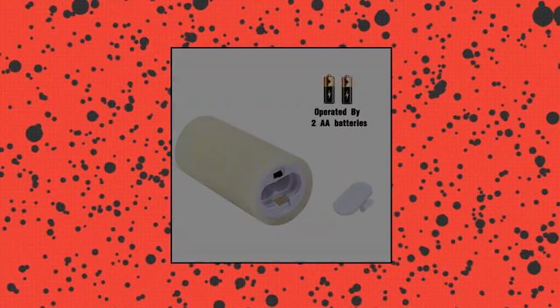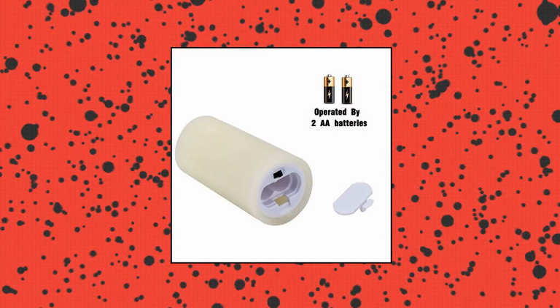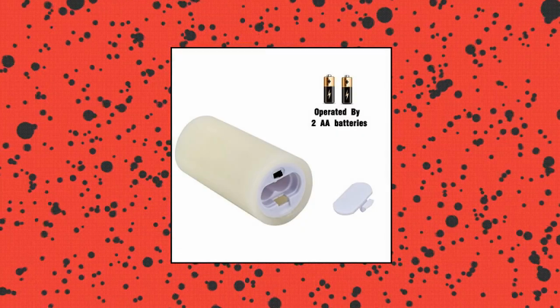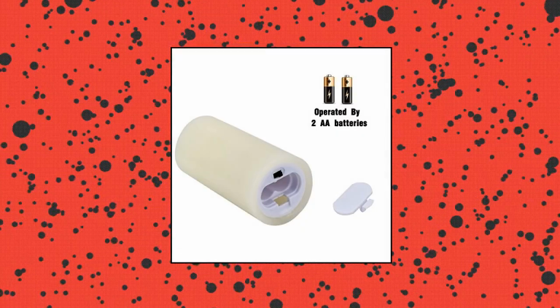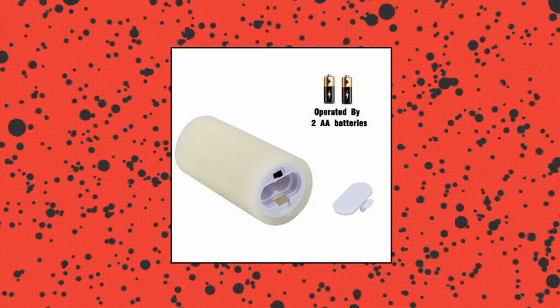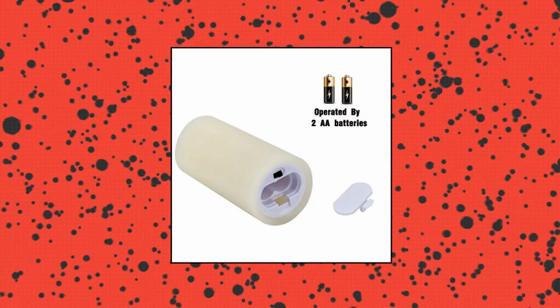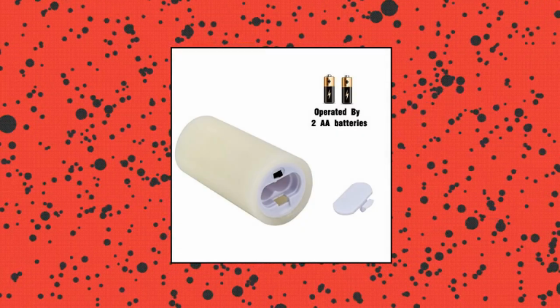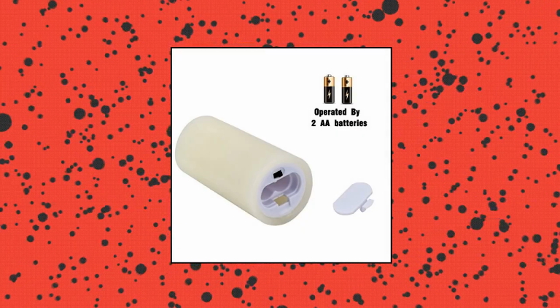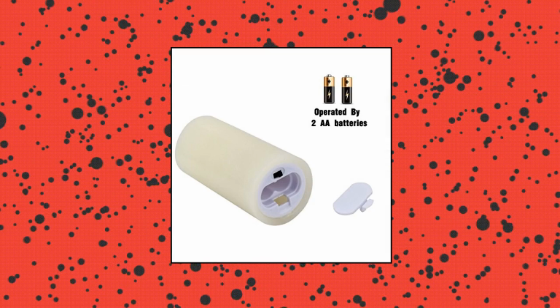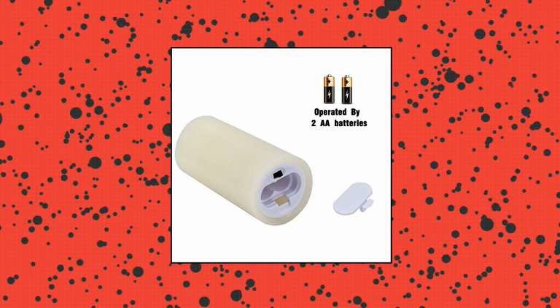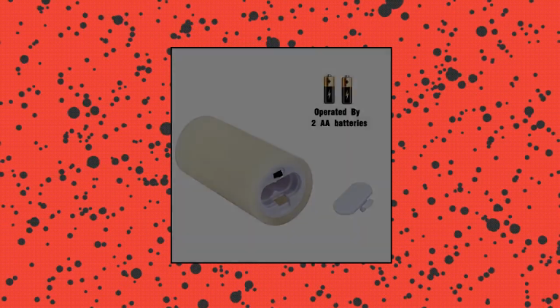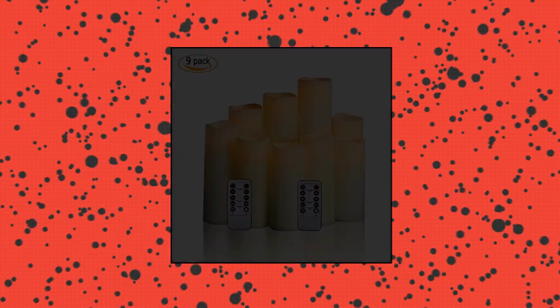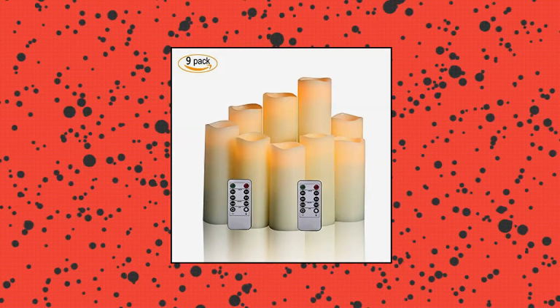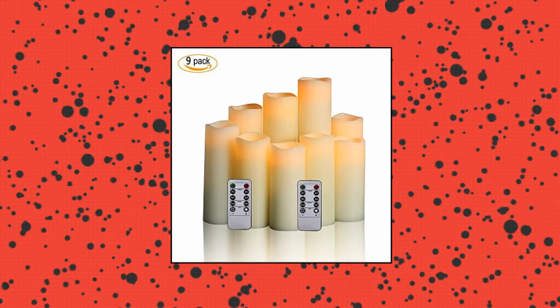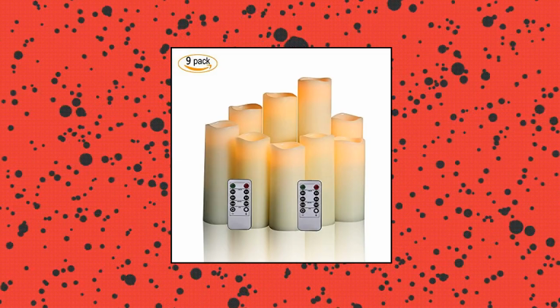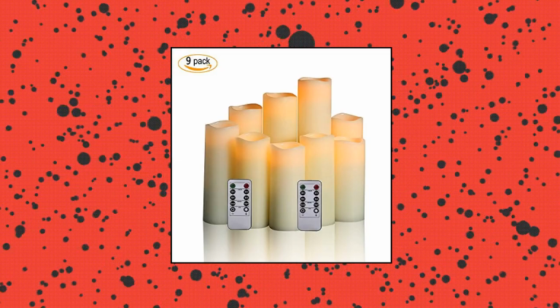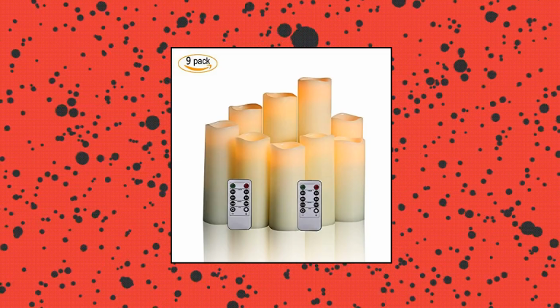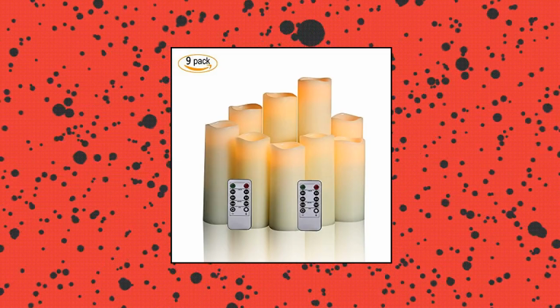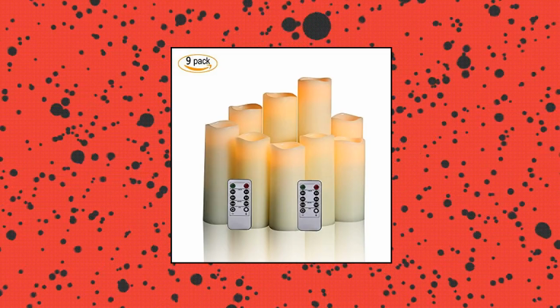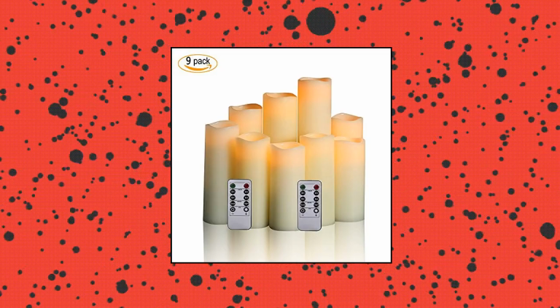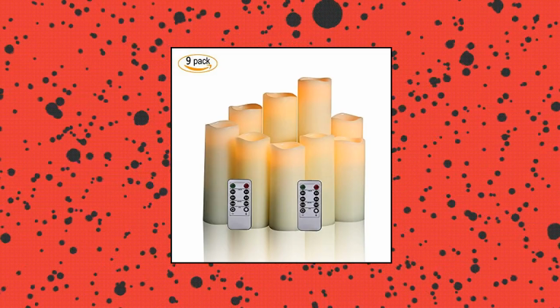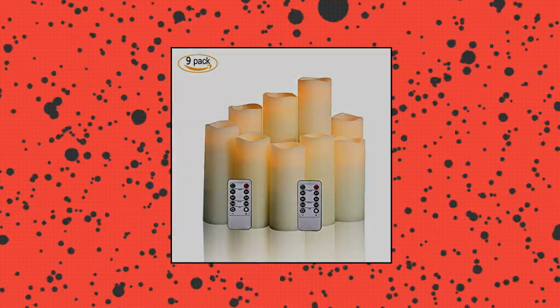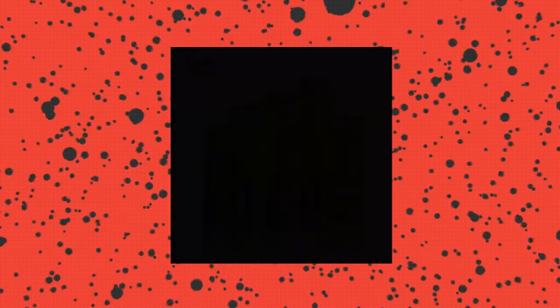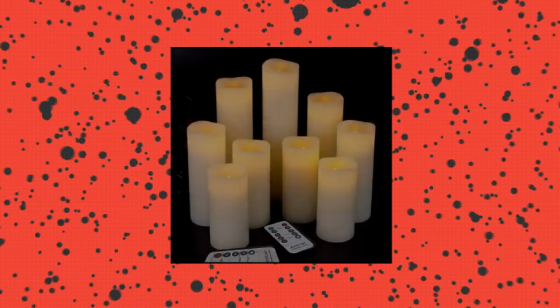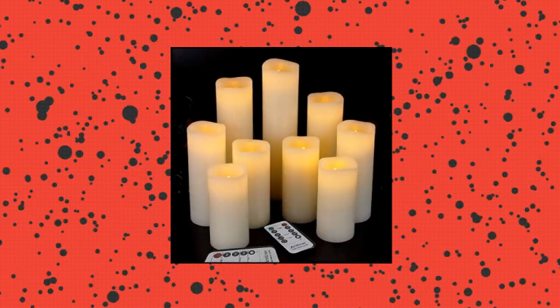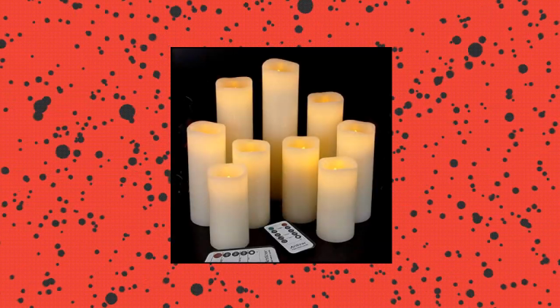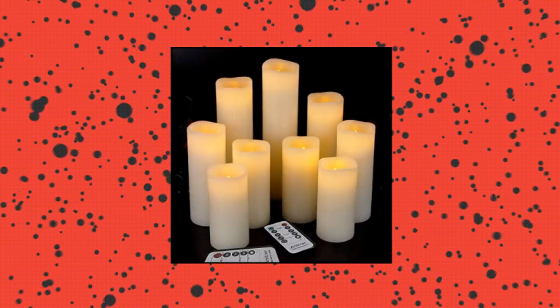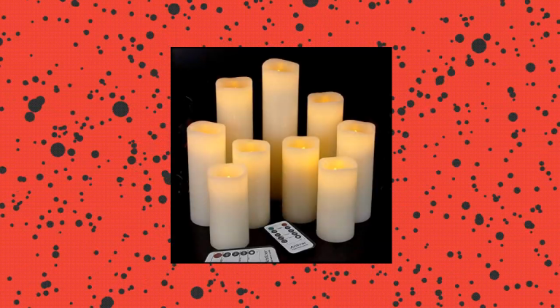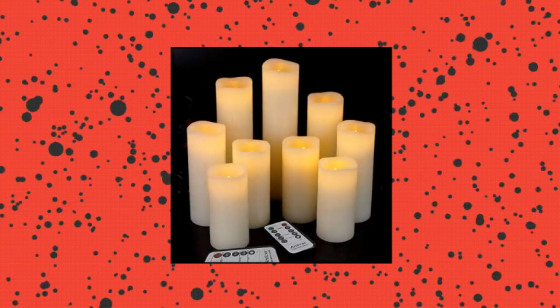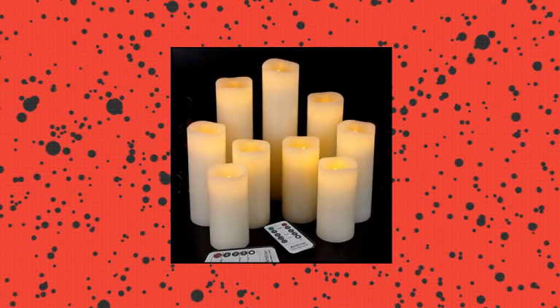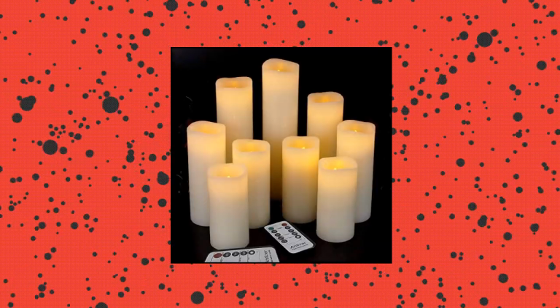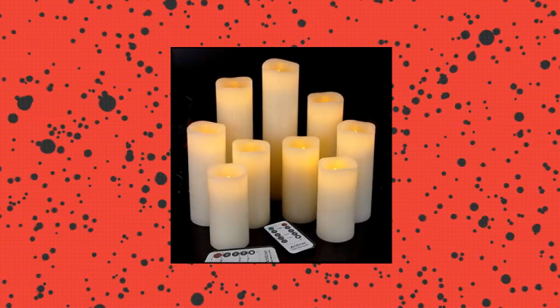Antizer flameless candles LED candles — pack of 9 ivory real wax battery candles with remote and timer.